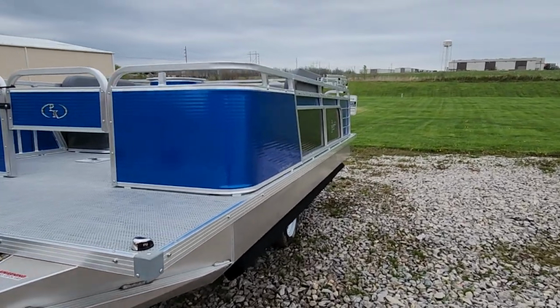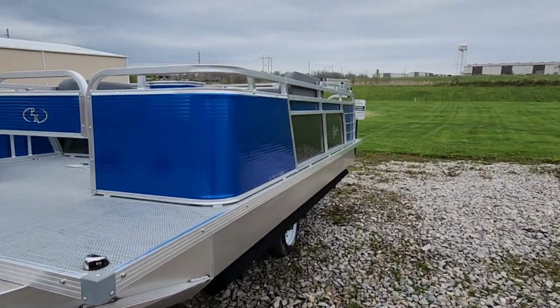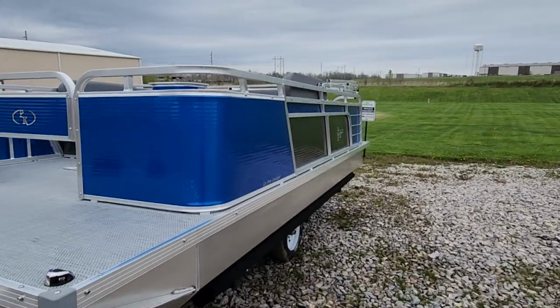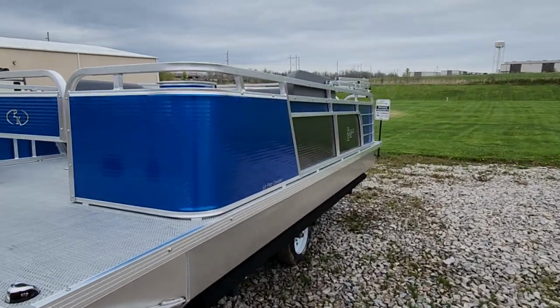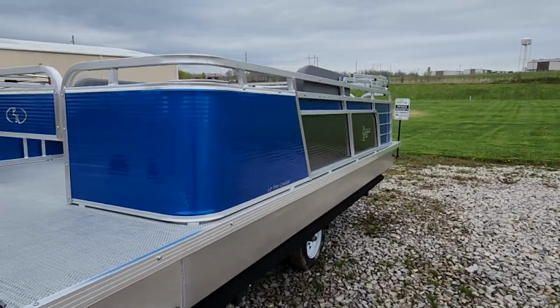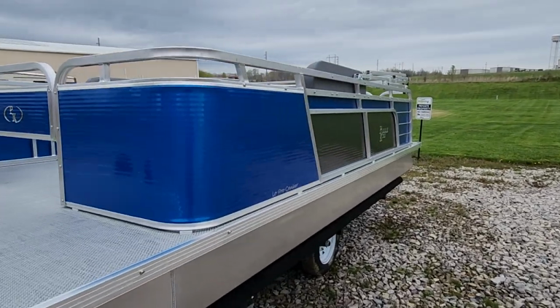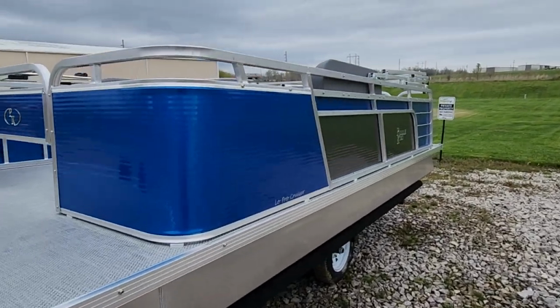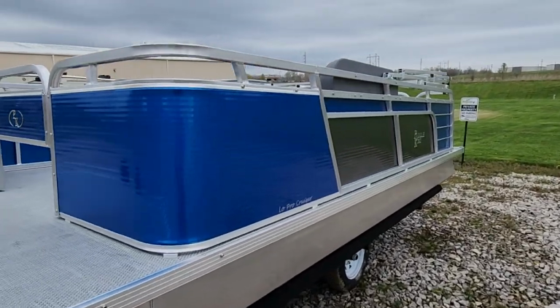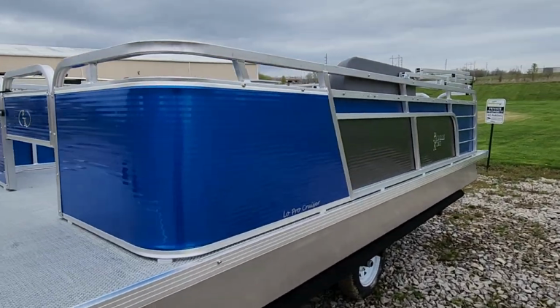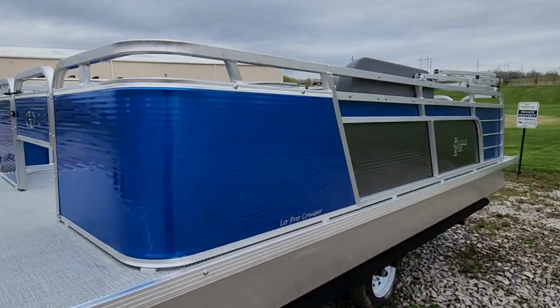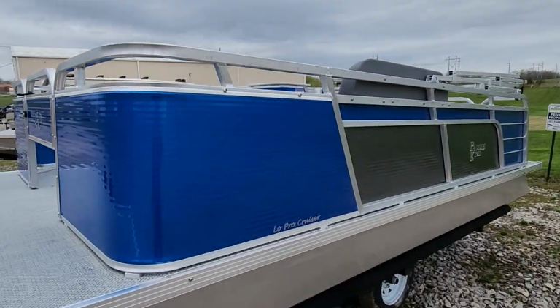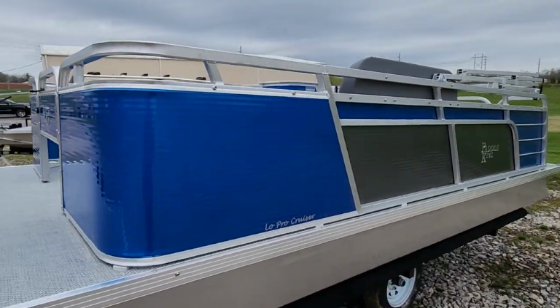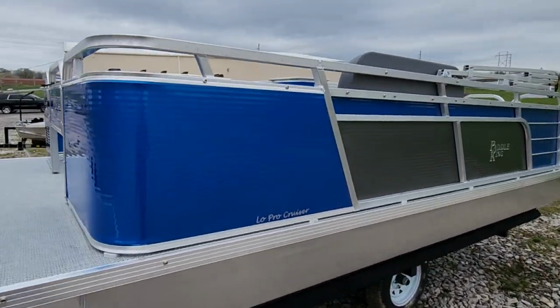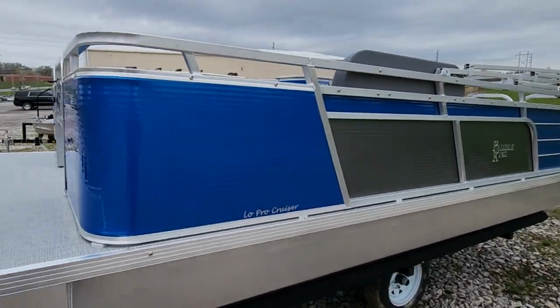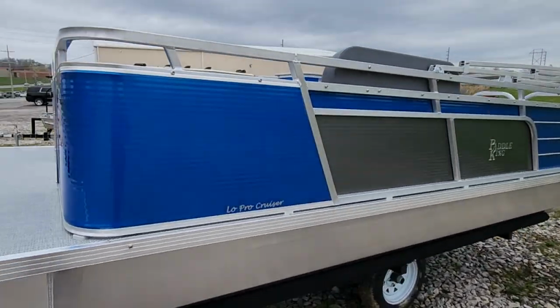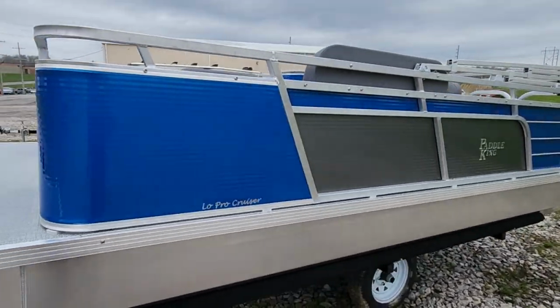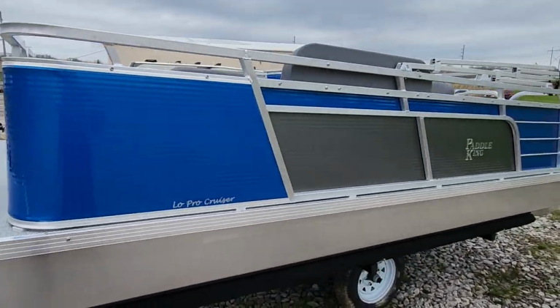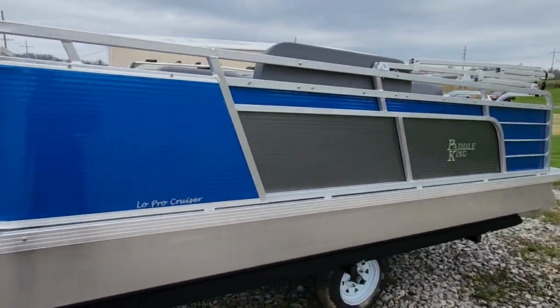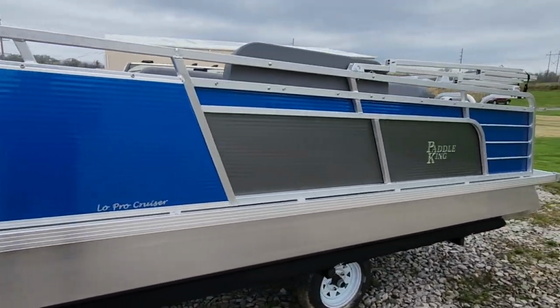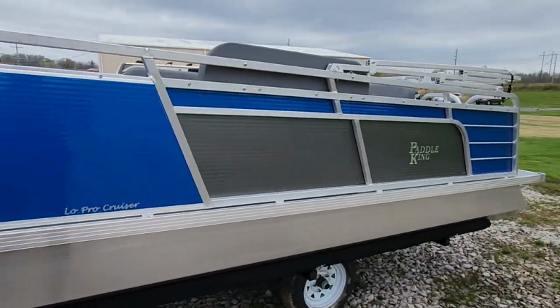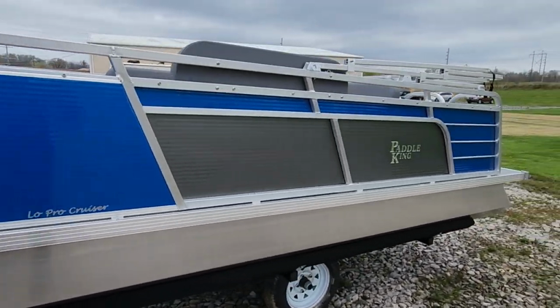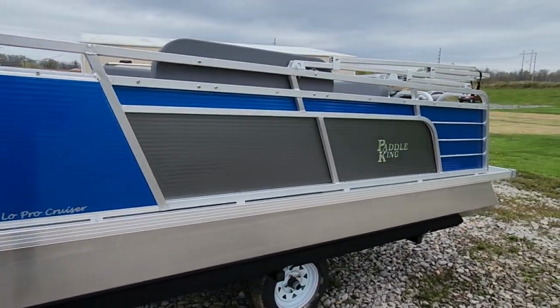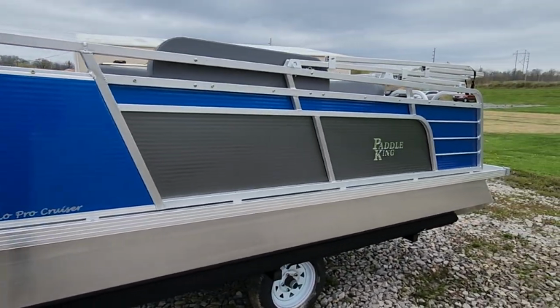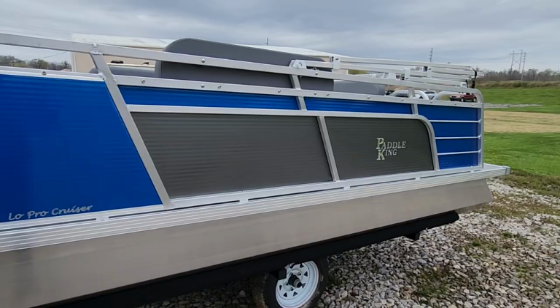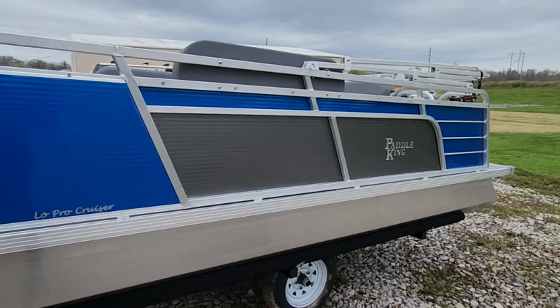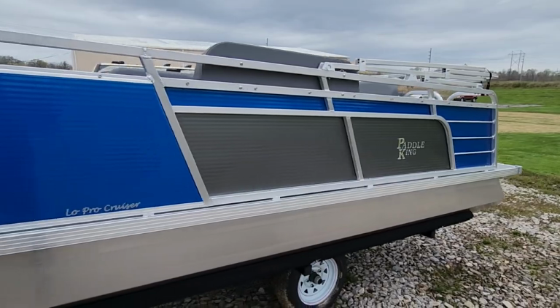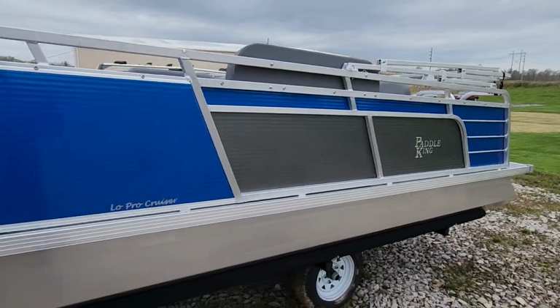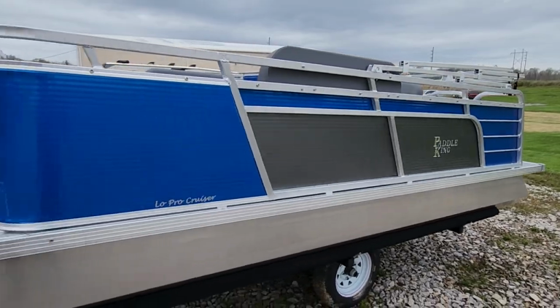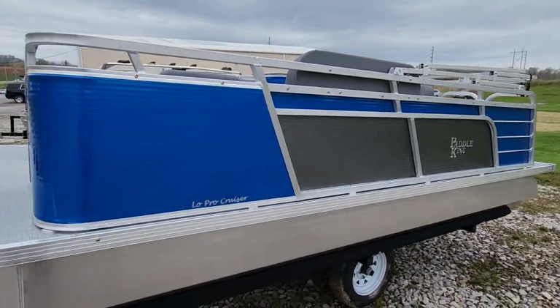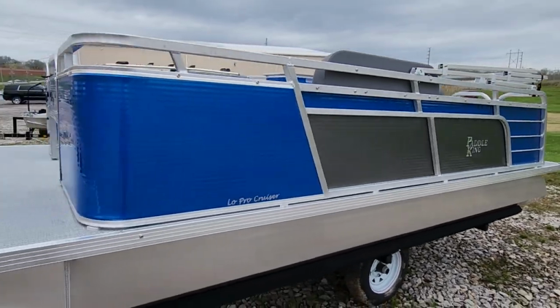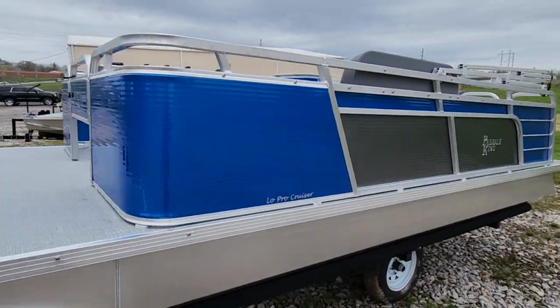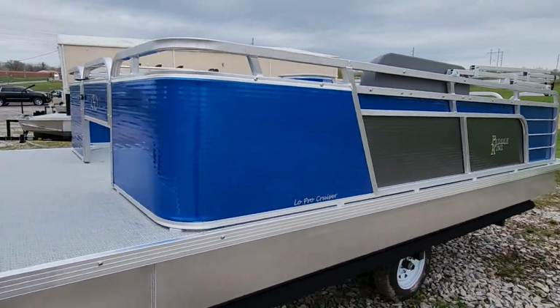Hello everybody, Charles with First Auto Credit here. I'm here to highlight a couple 2023 inventory pieces.